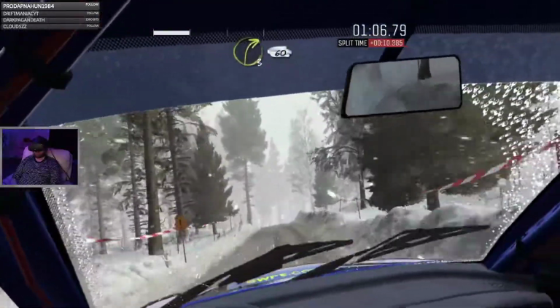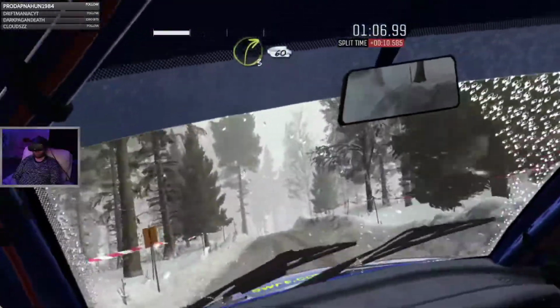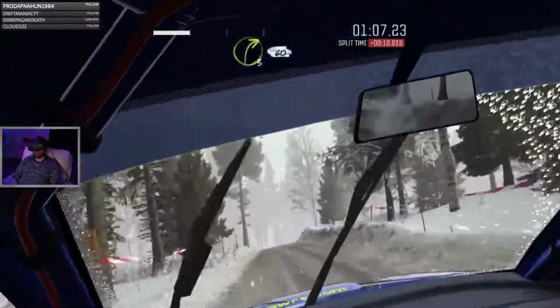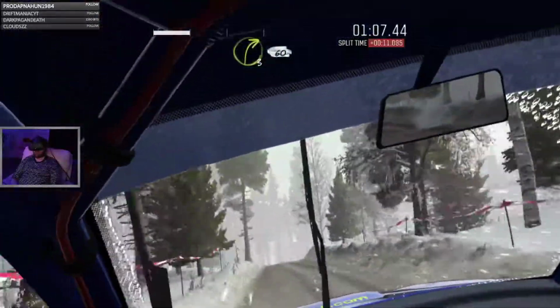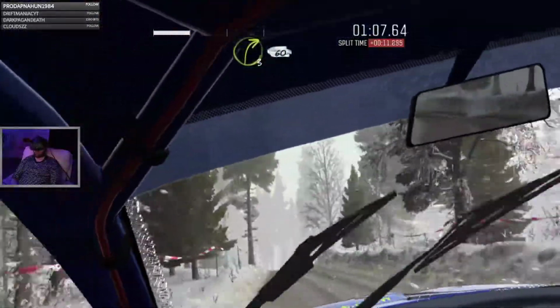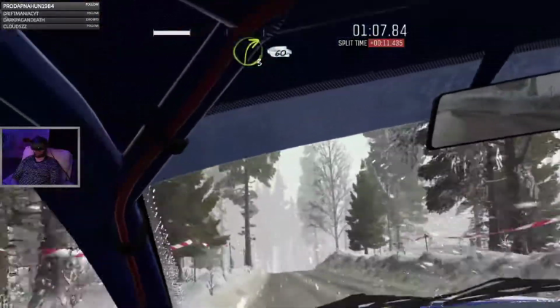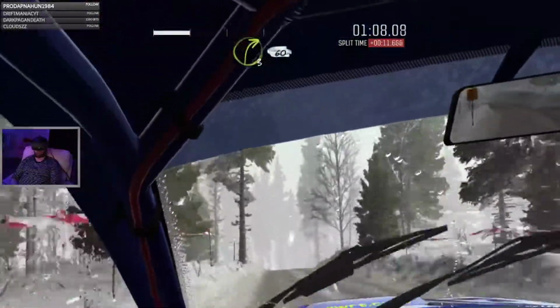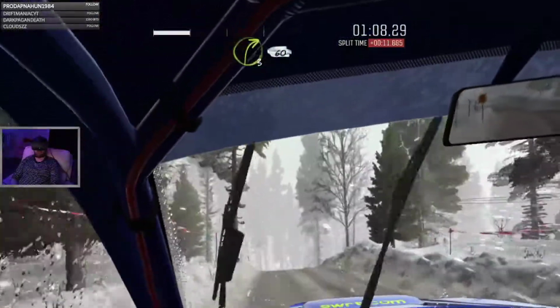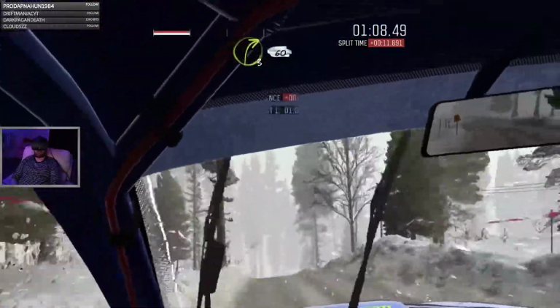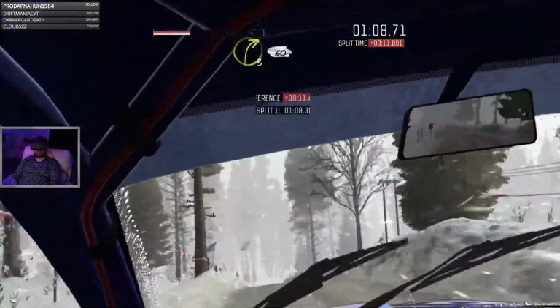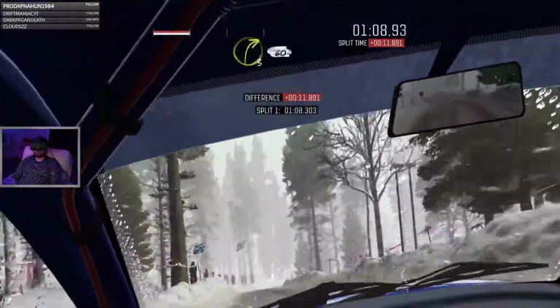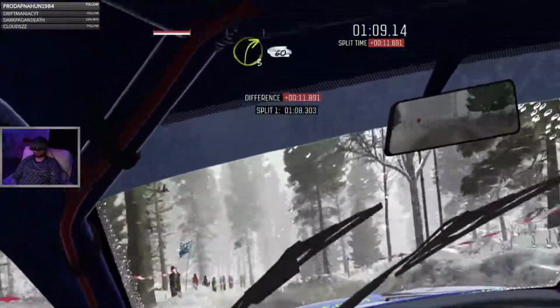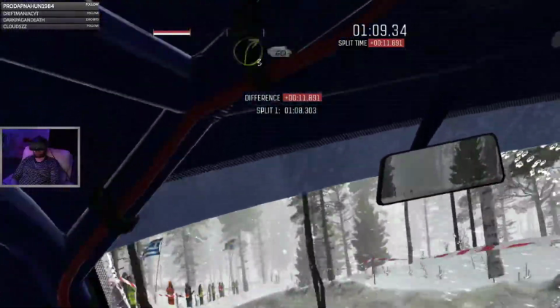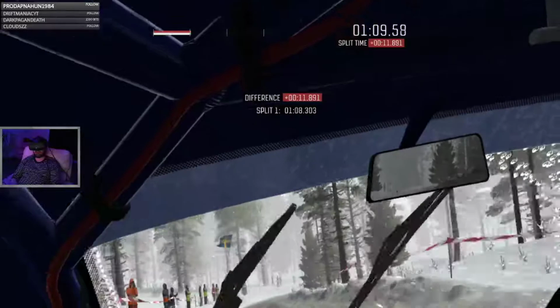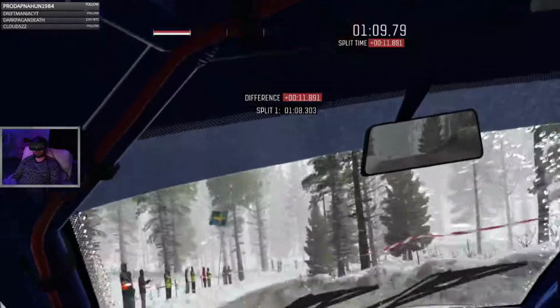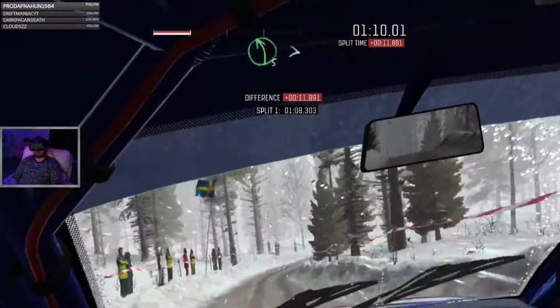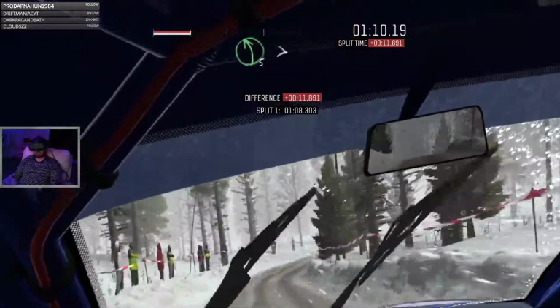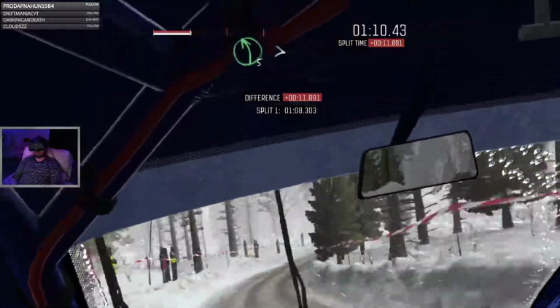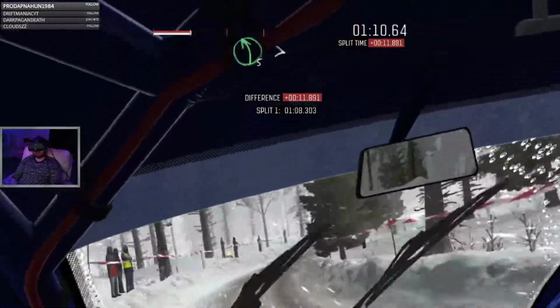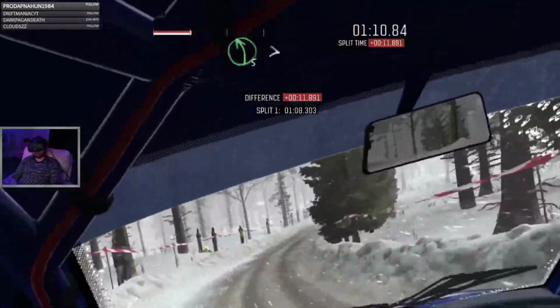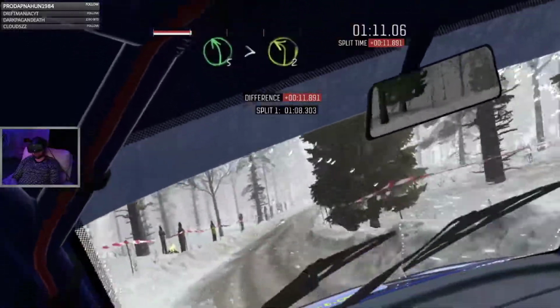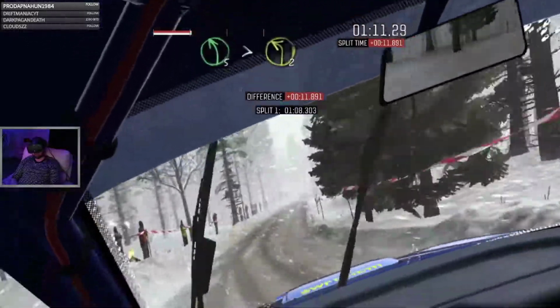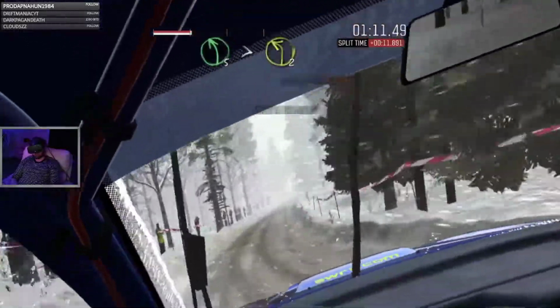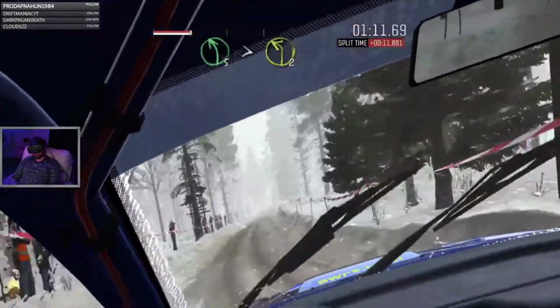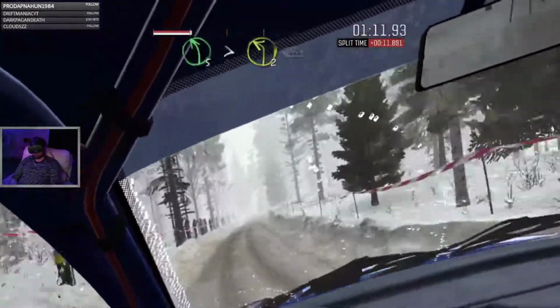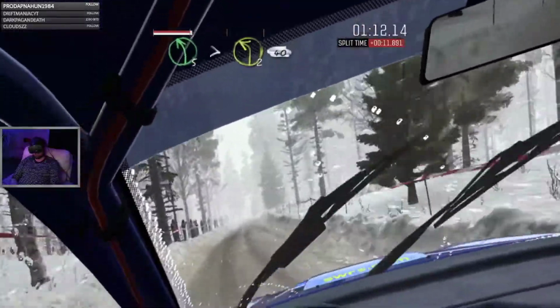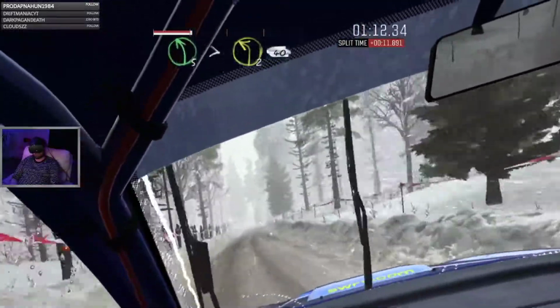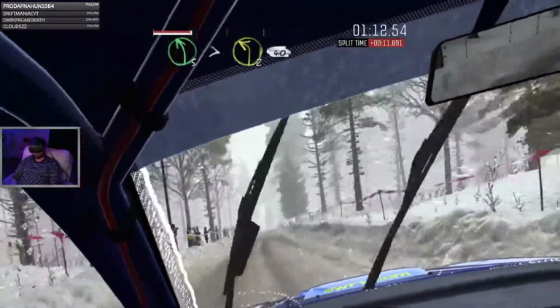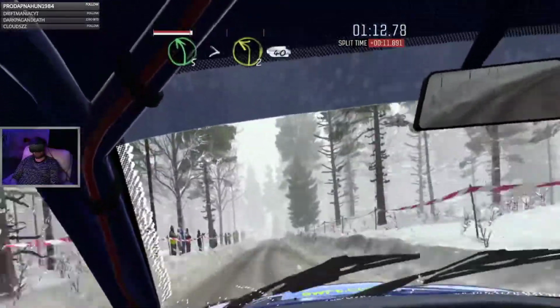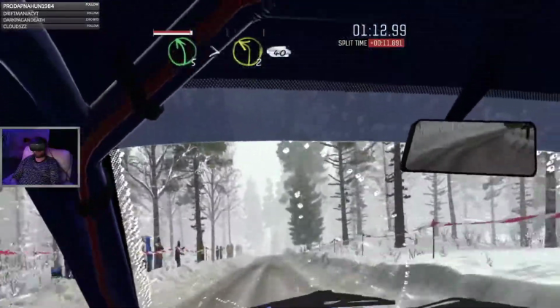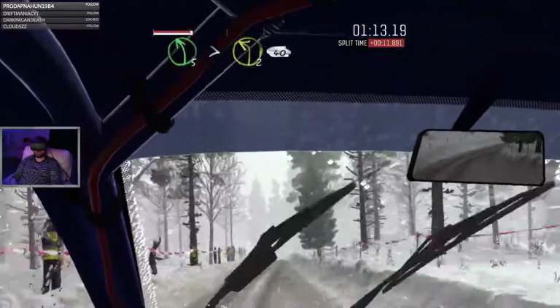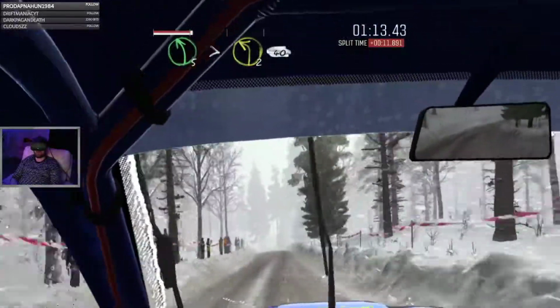60, left 5 over crest, half long. Tights 2, crest. 40.